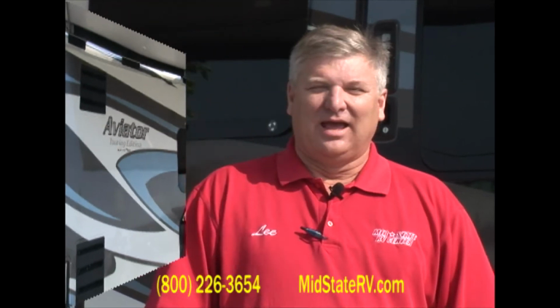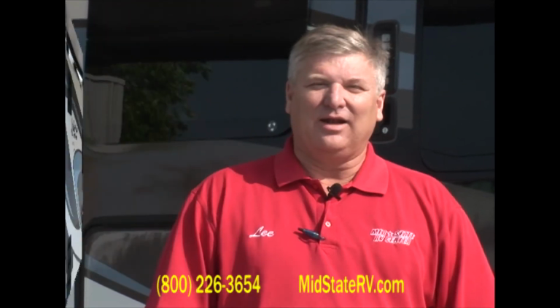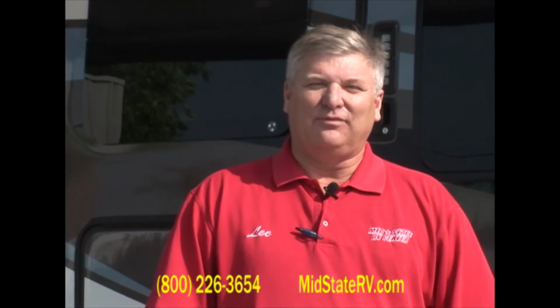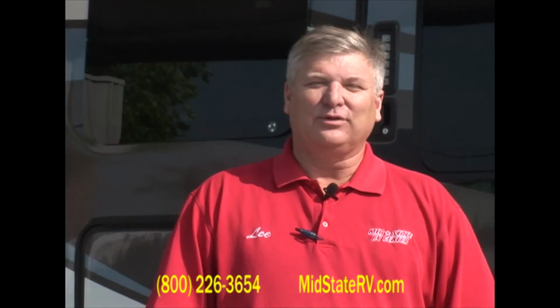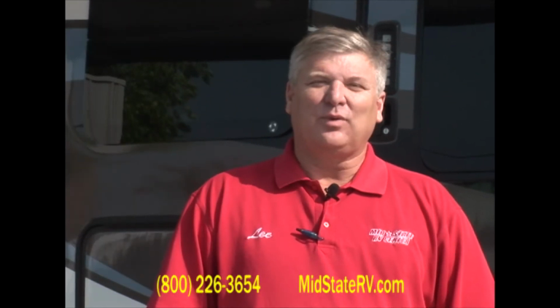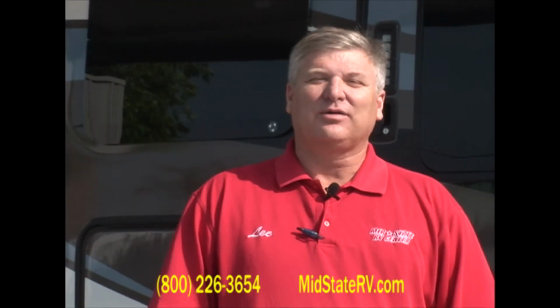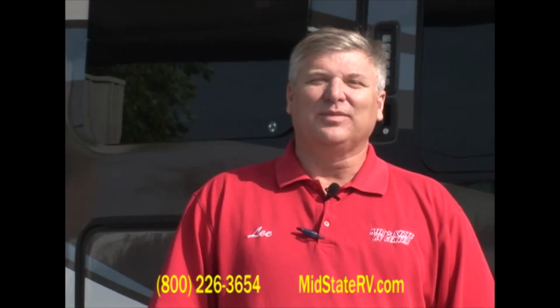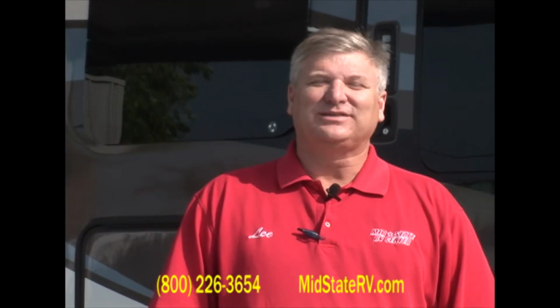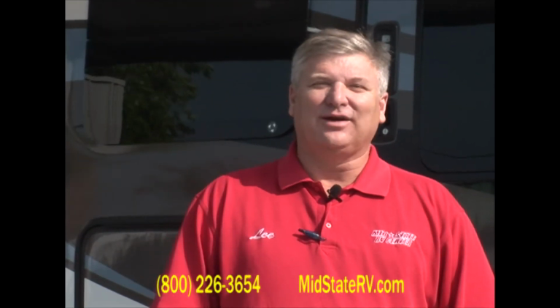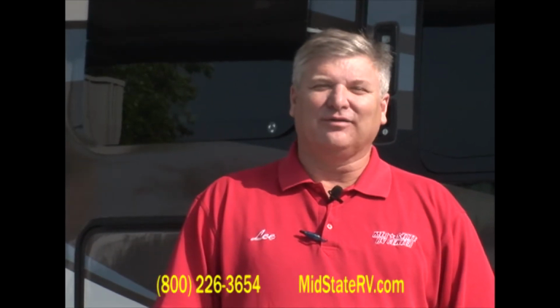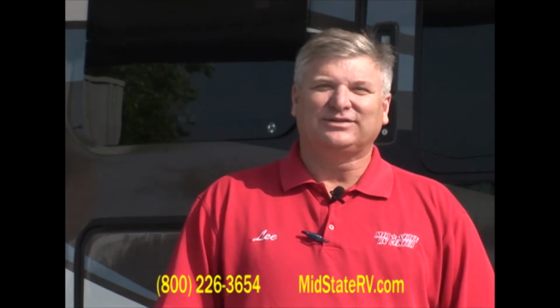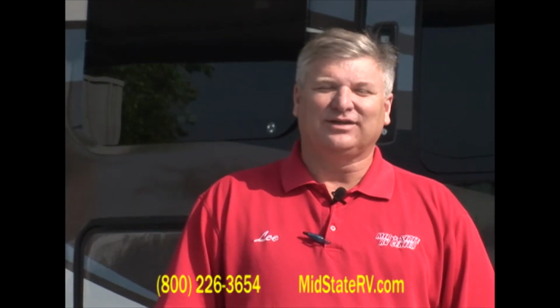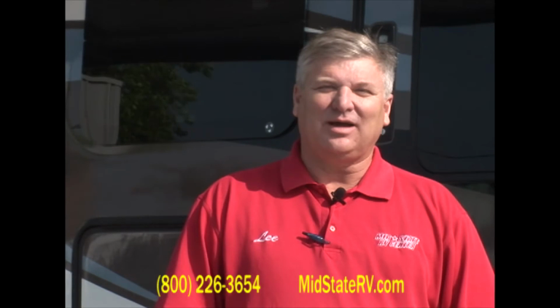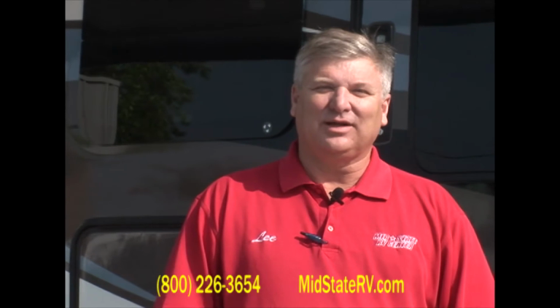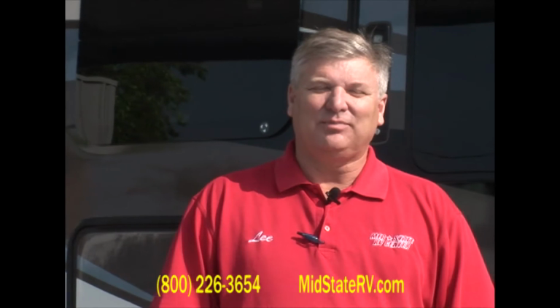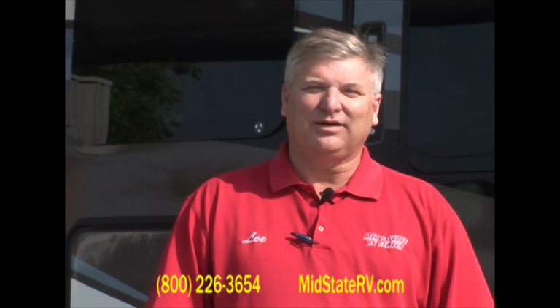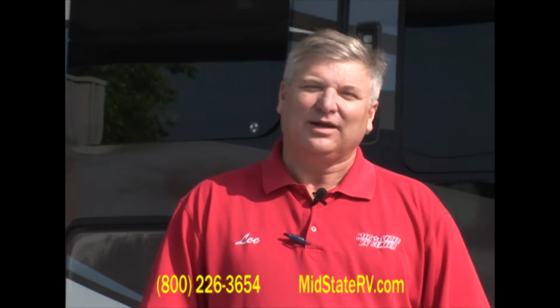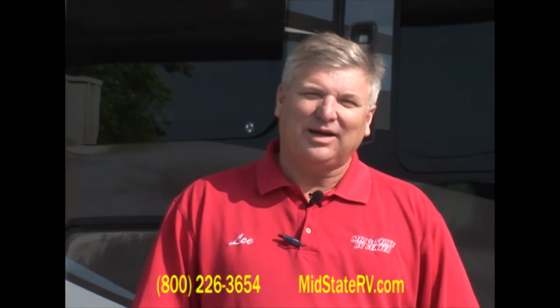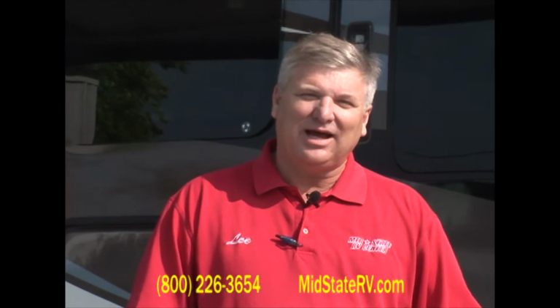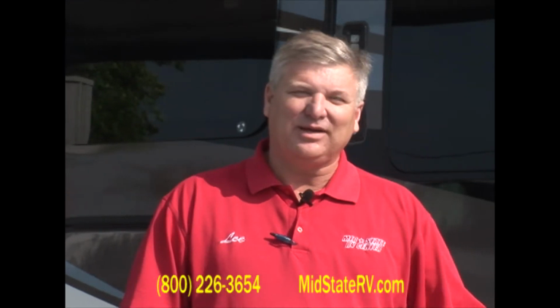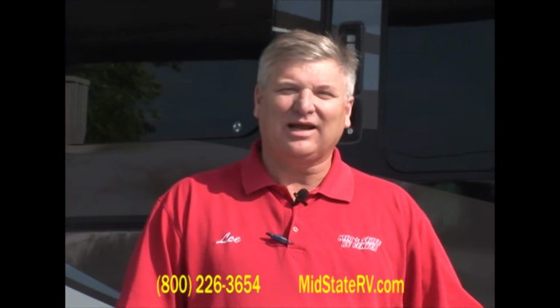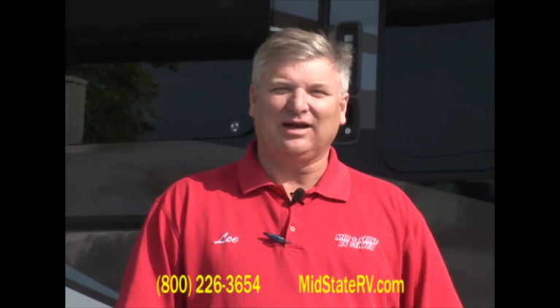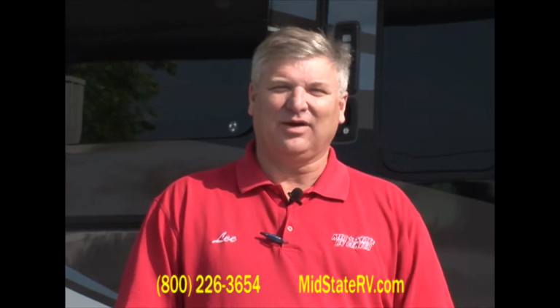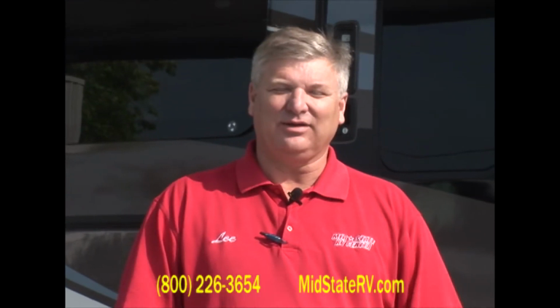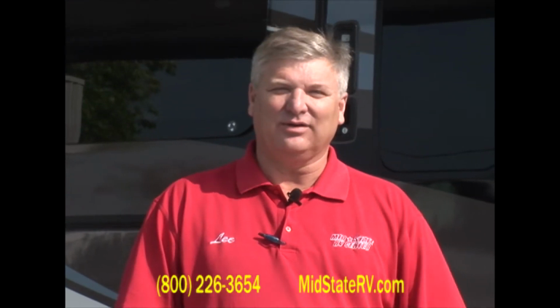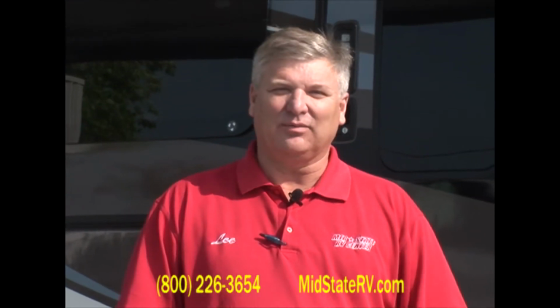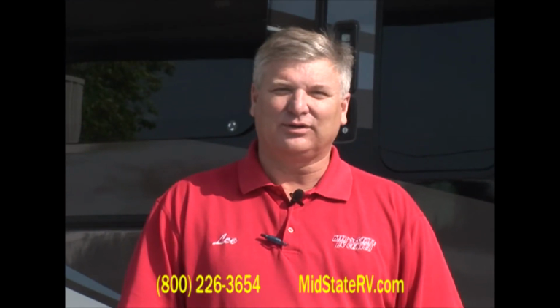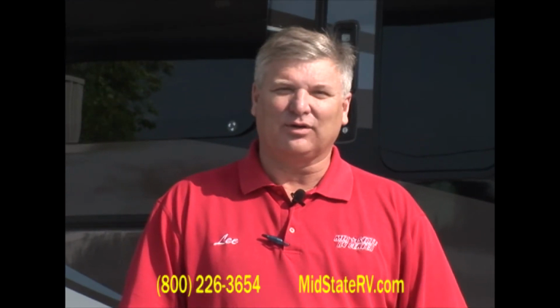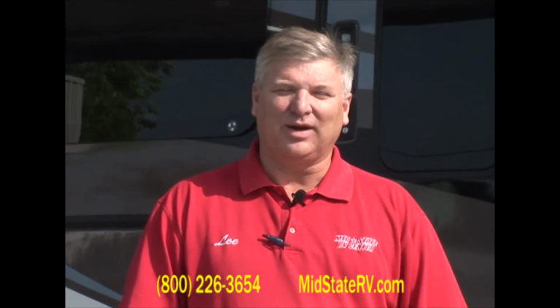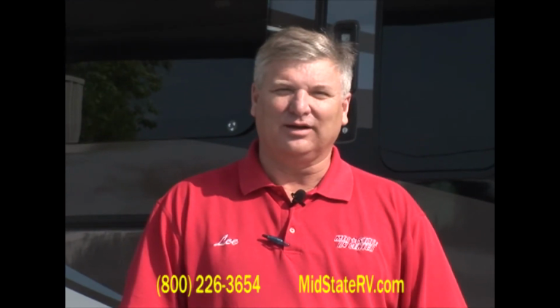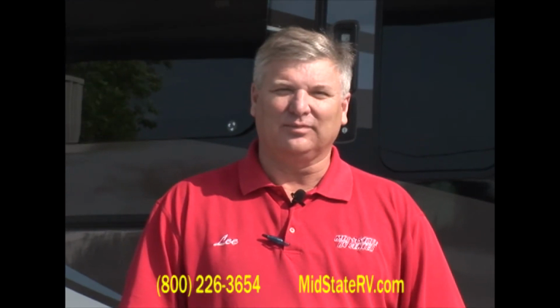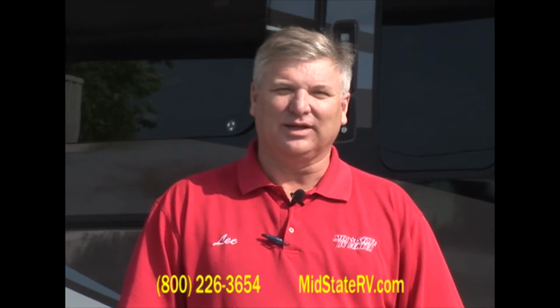Hello, folks. Welcome to Mid-State RV Center. I'm Lee Pickard, and behind me I've got a great unit I want to talk about a little bit.